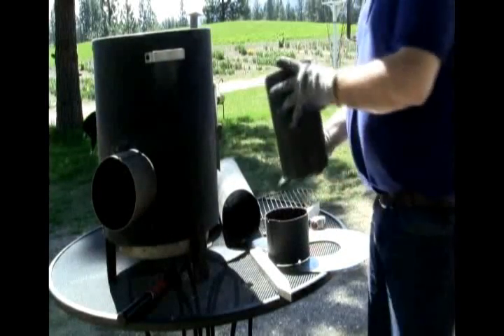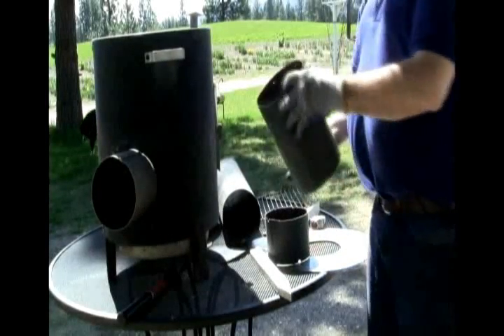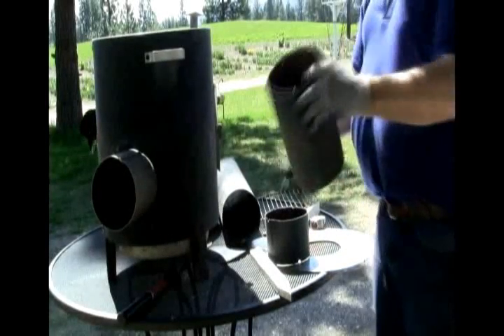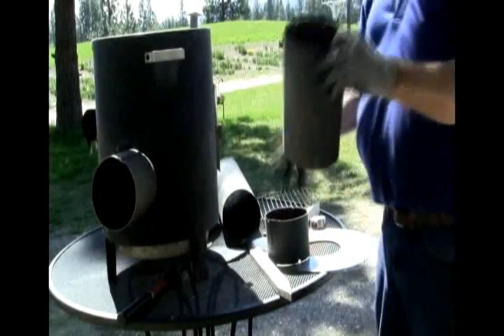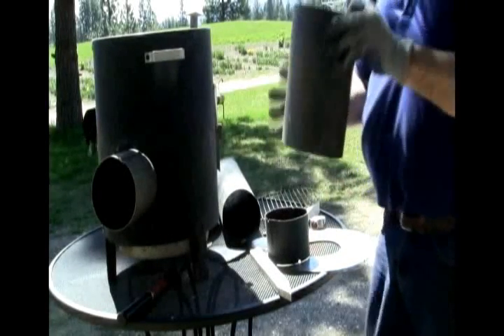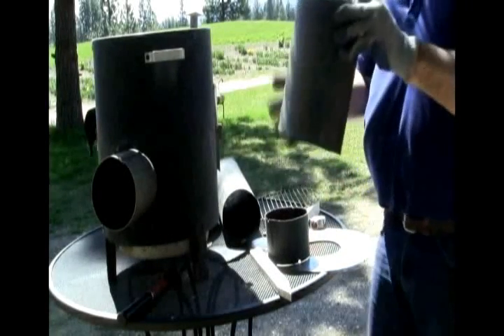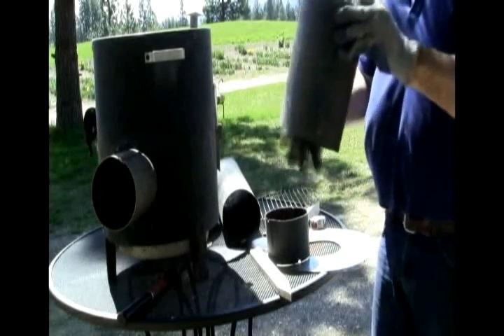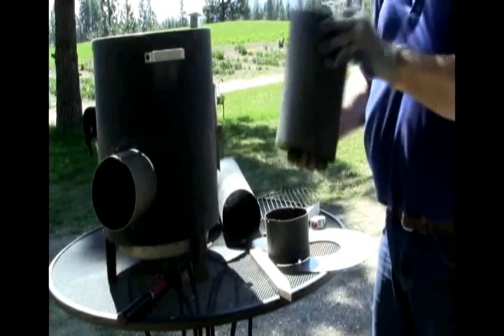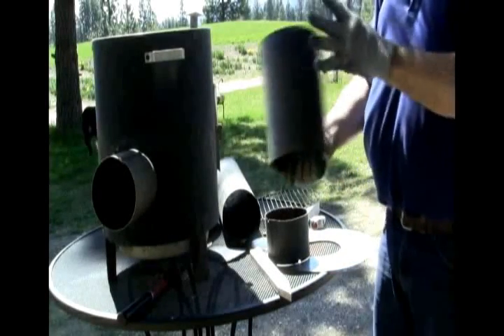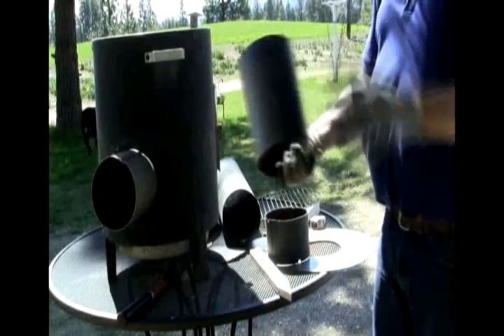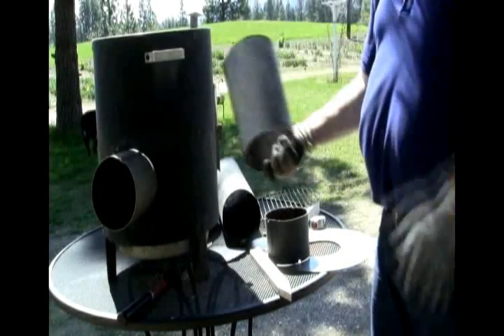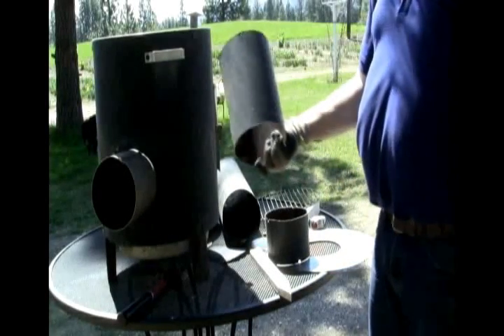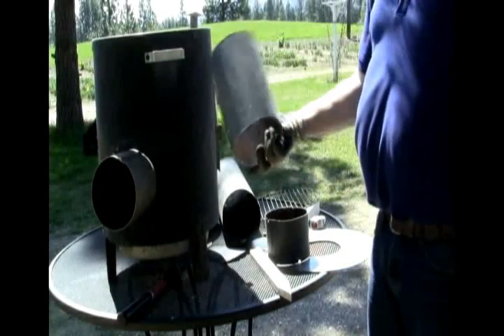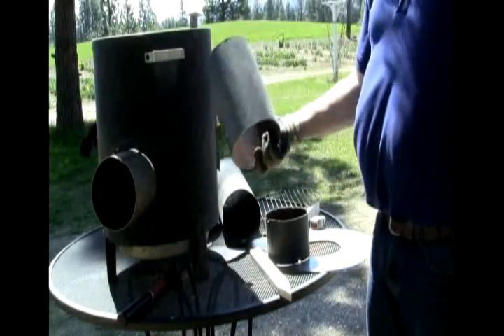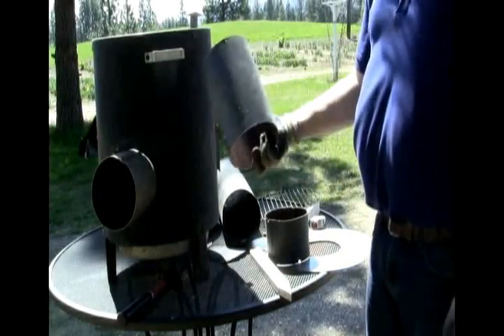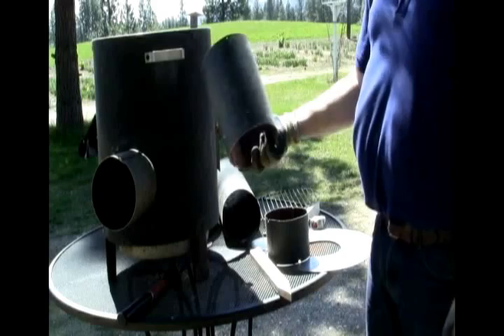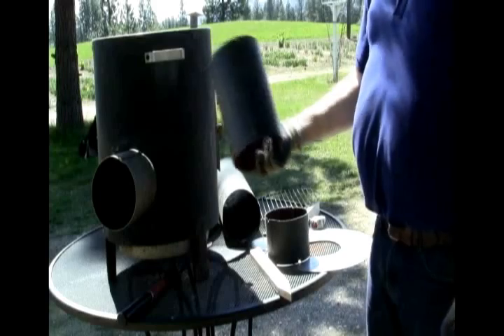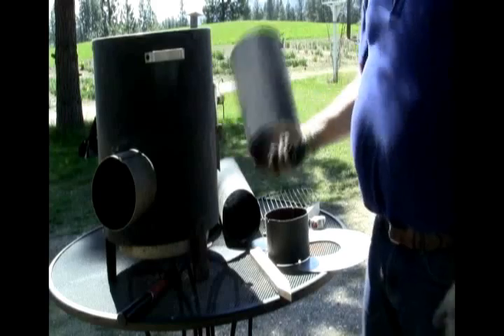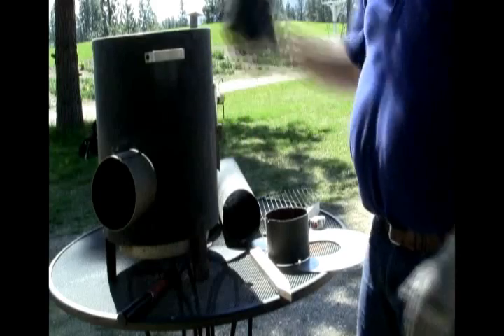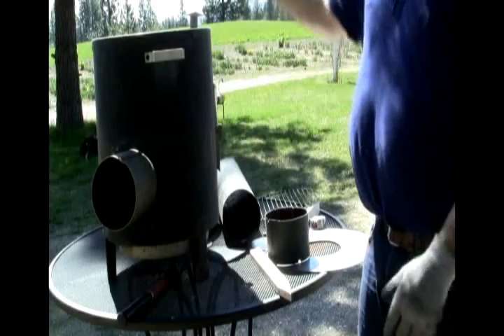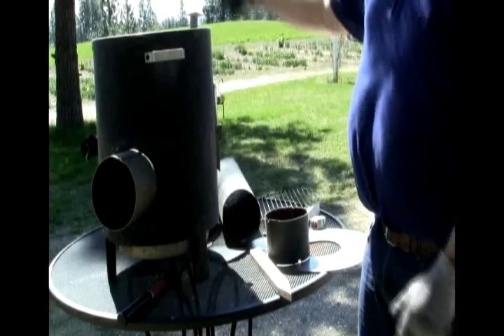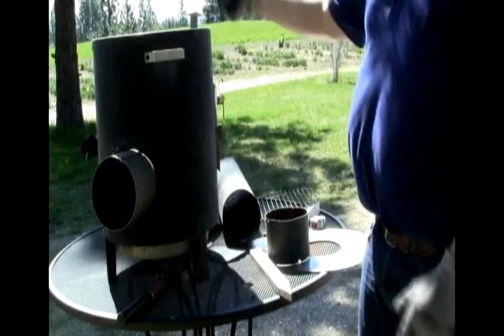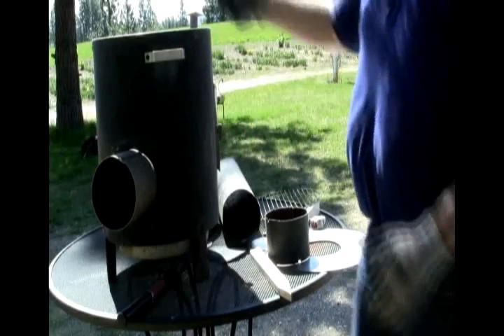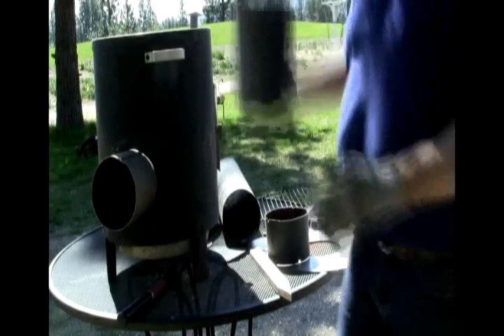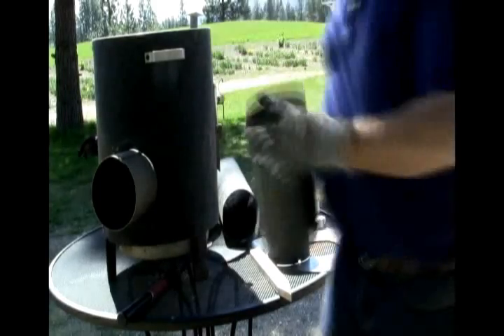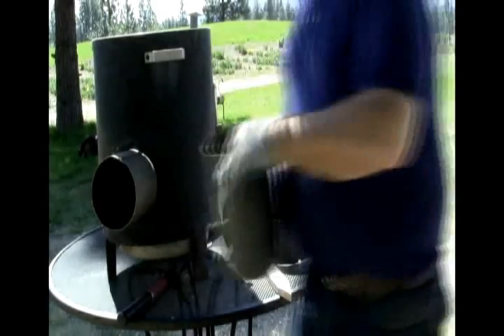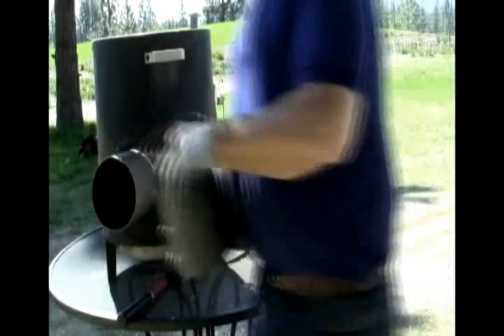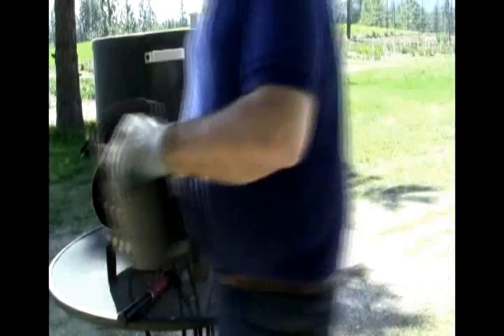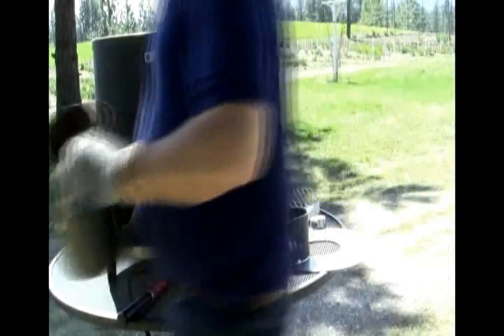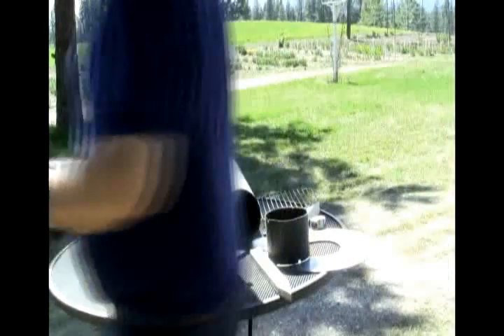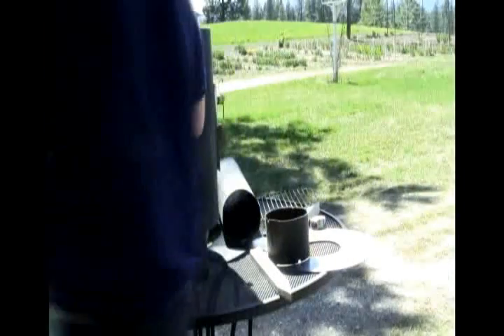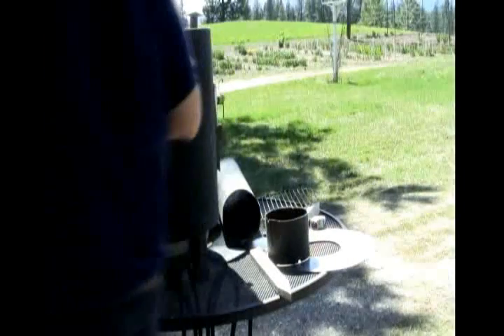So now we have our nine-inch piece here that's going to fit inside on the top here.